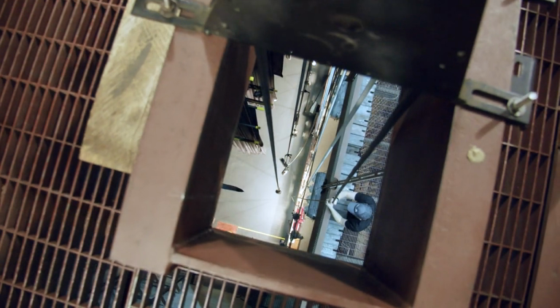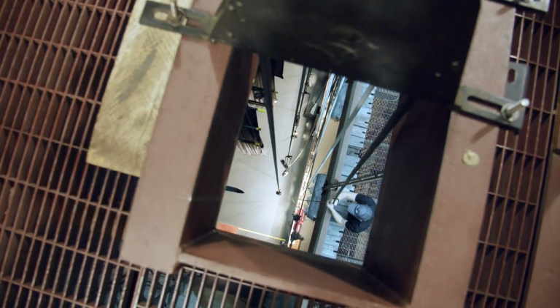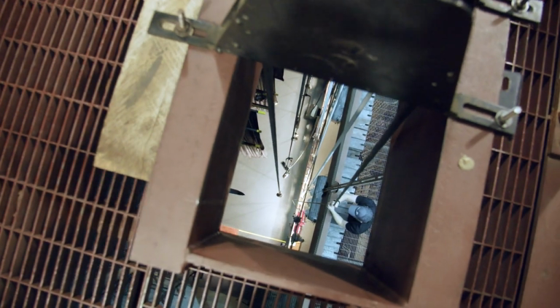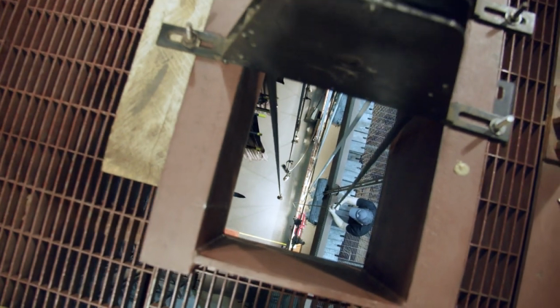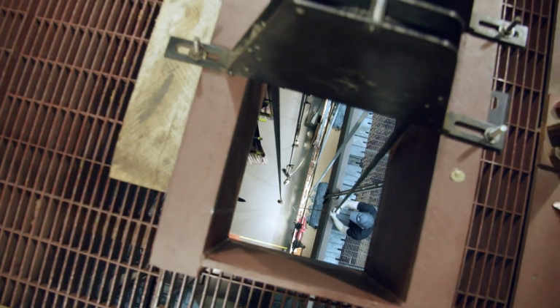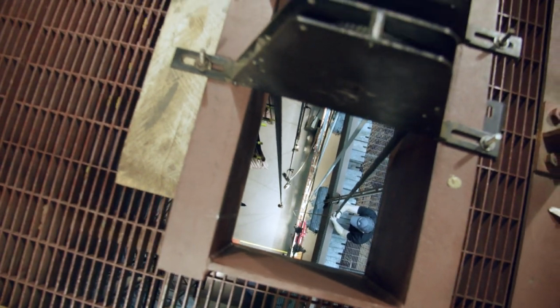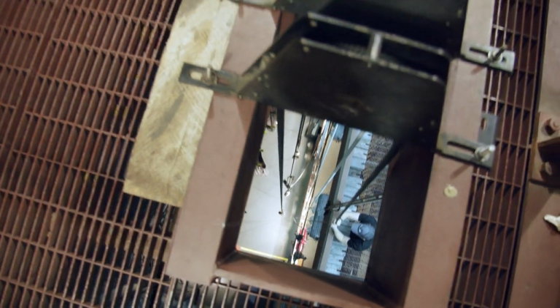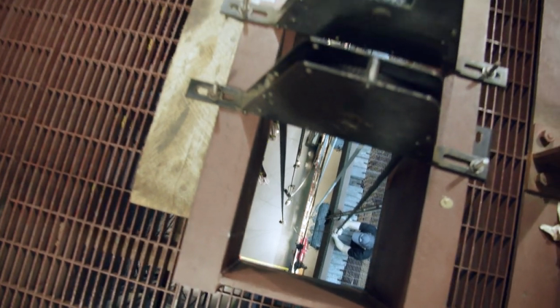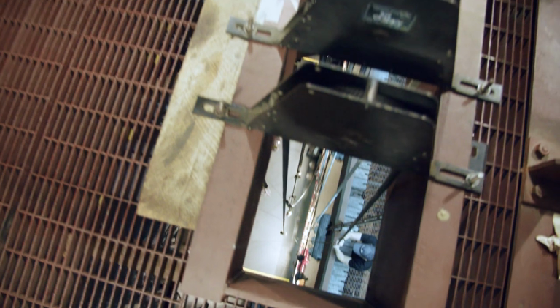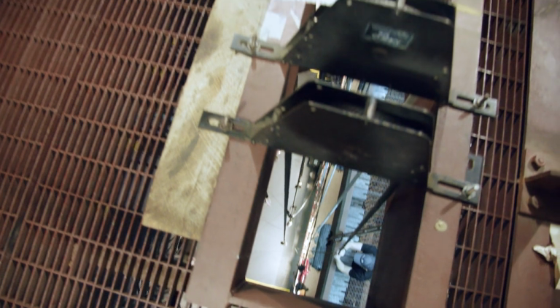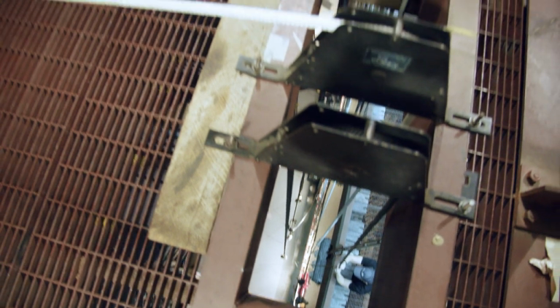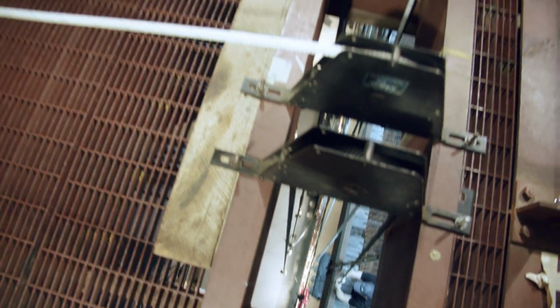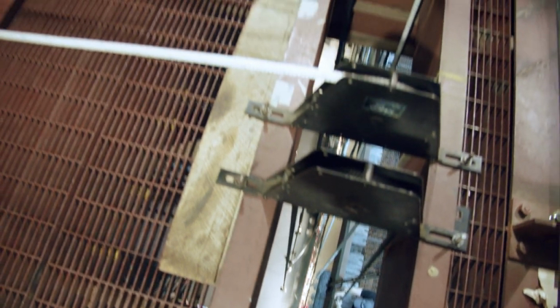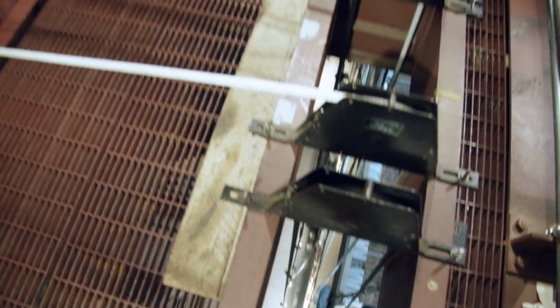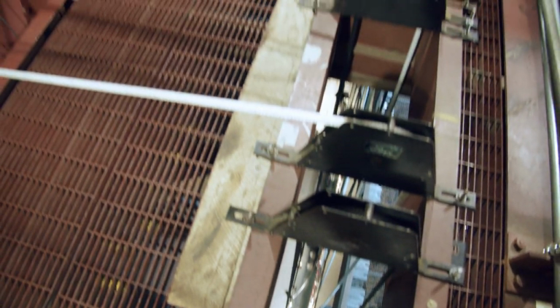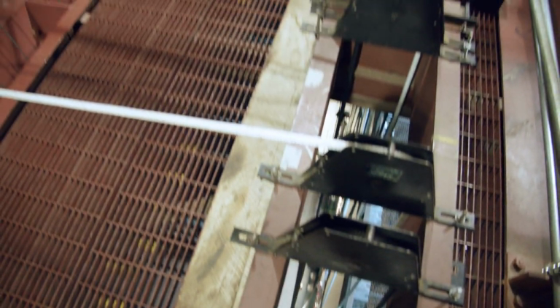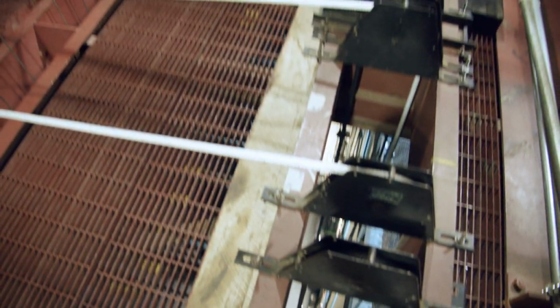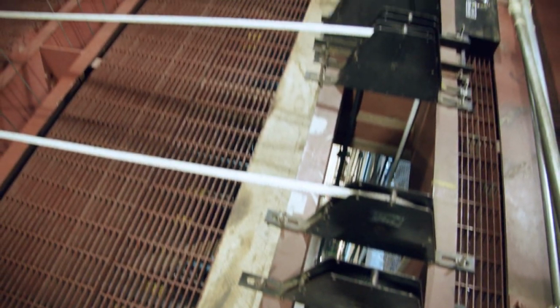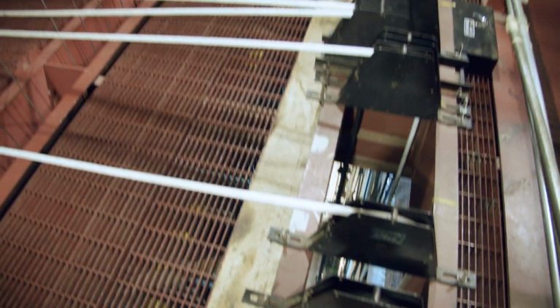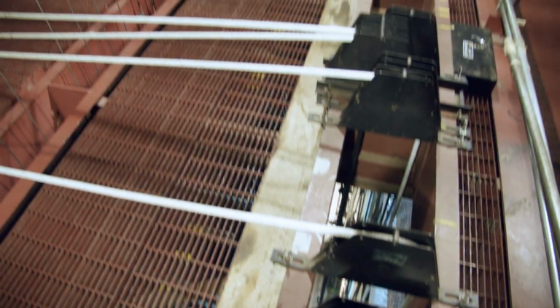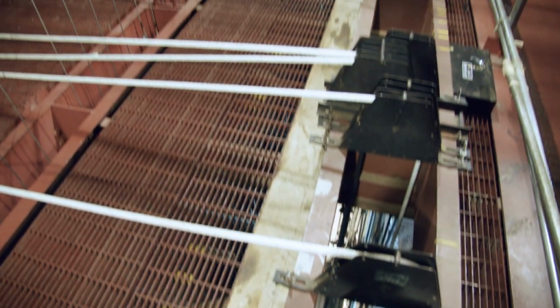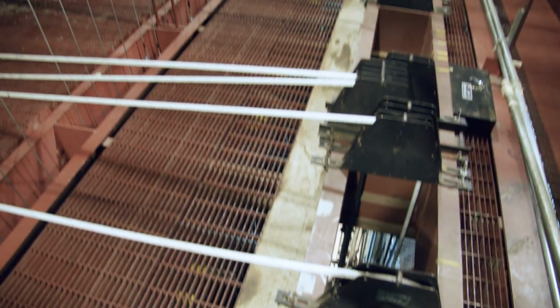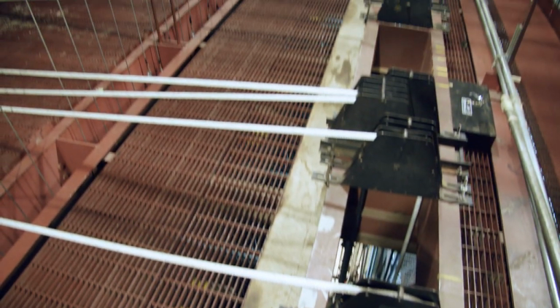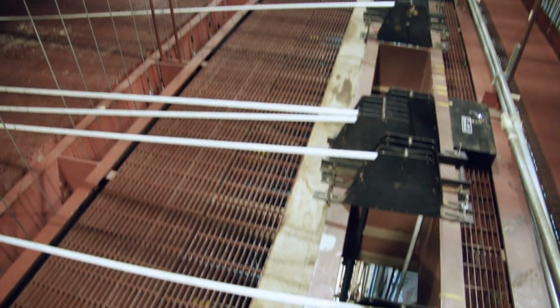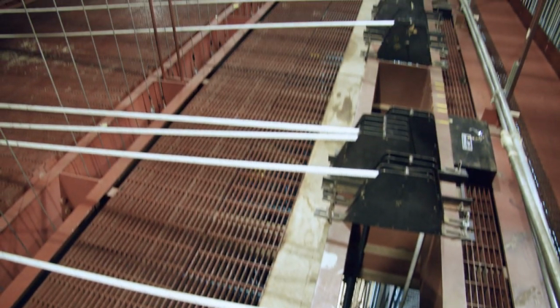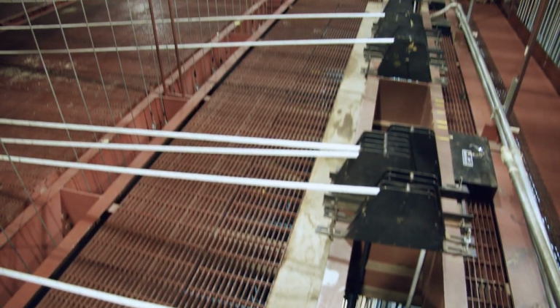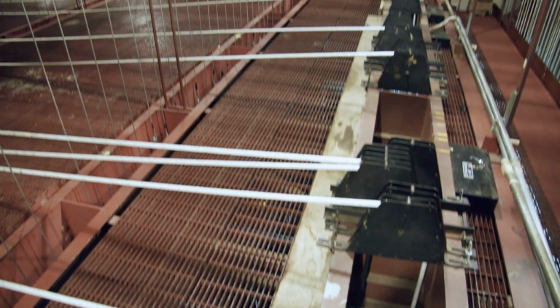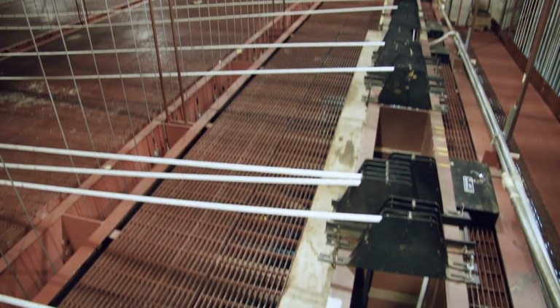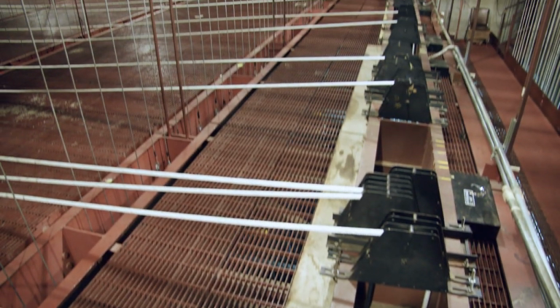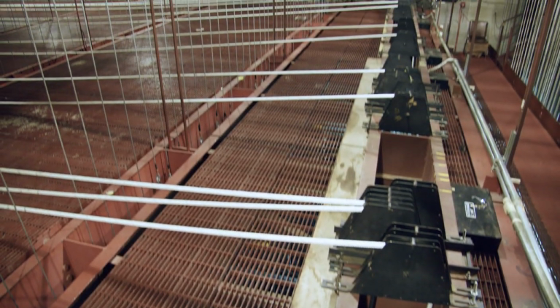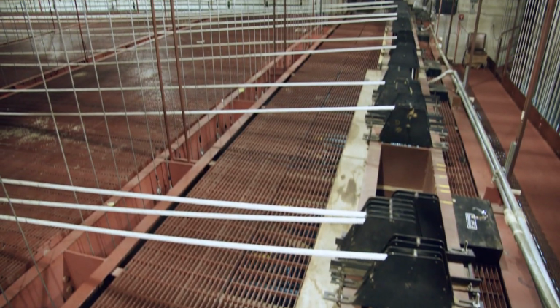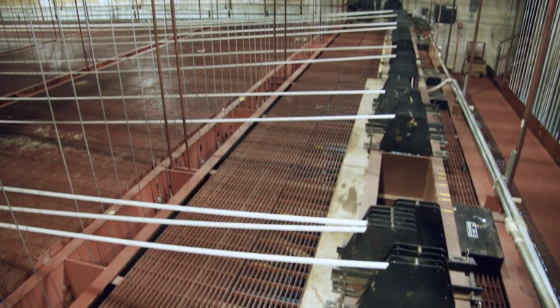65 feet above the stage is the gridiron, or grid. This supports the rigging for the counterweight fly system.